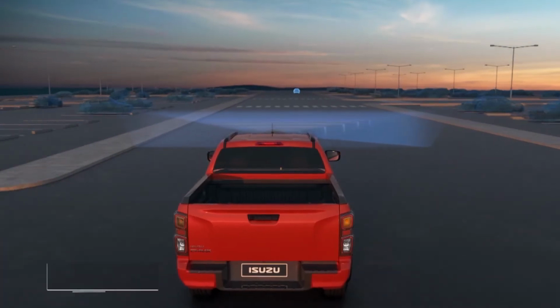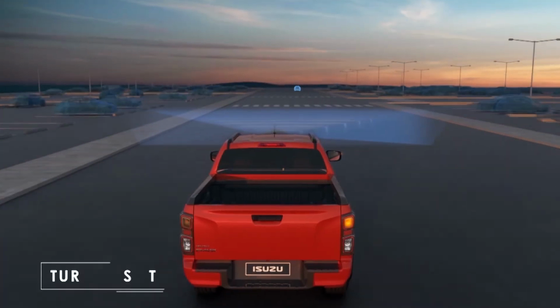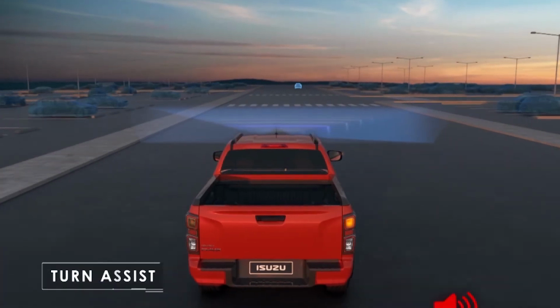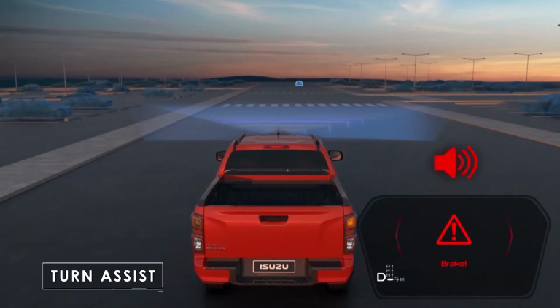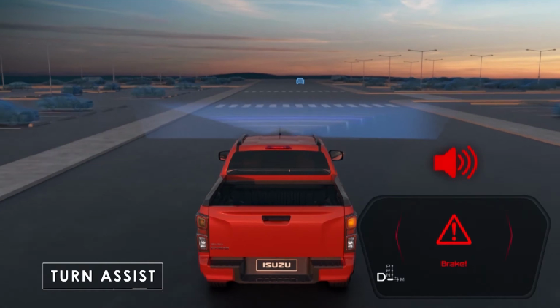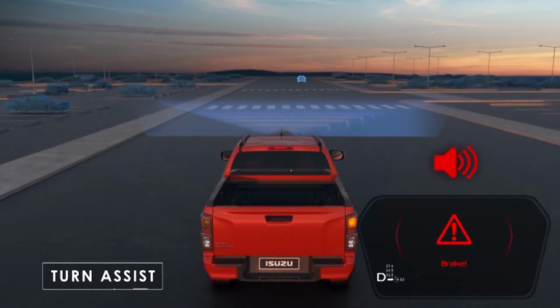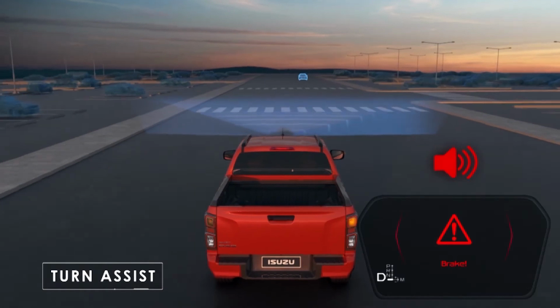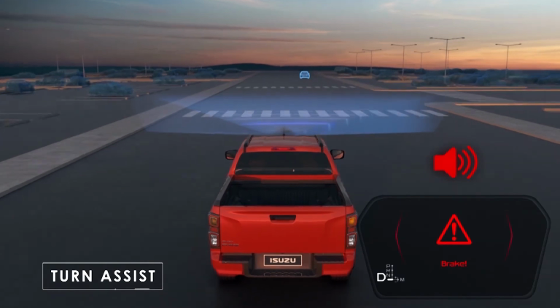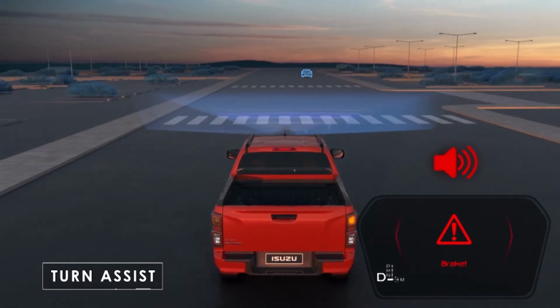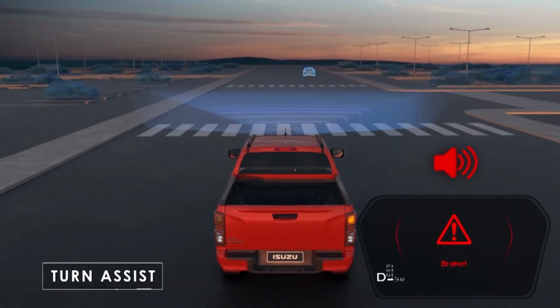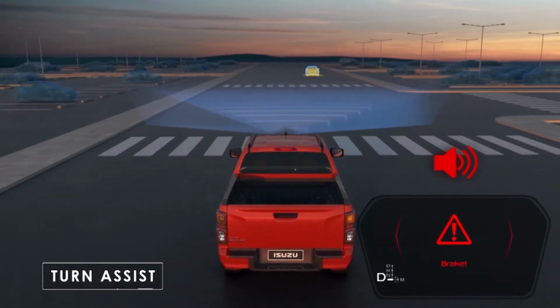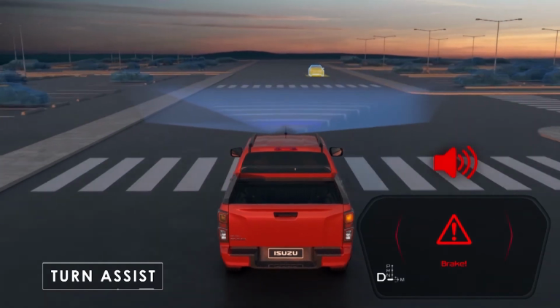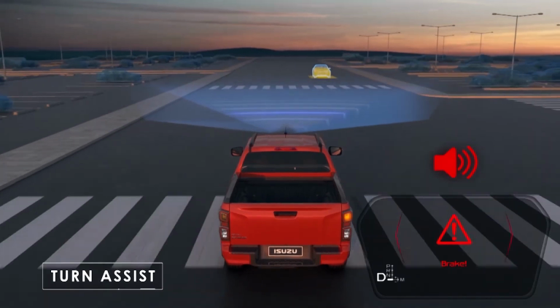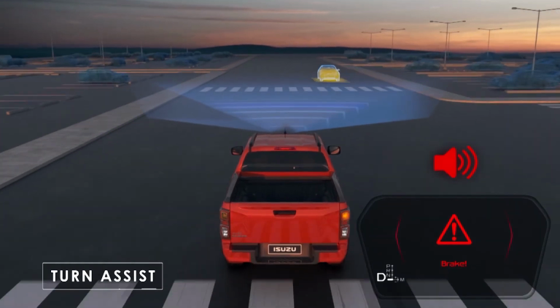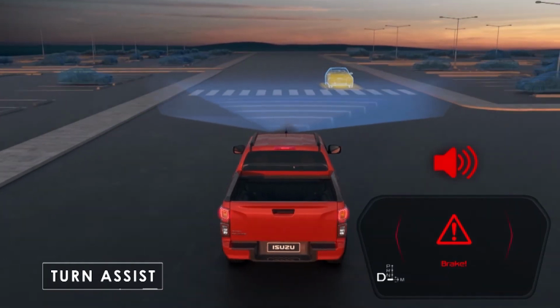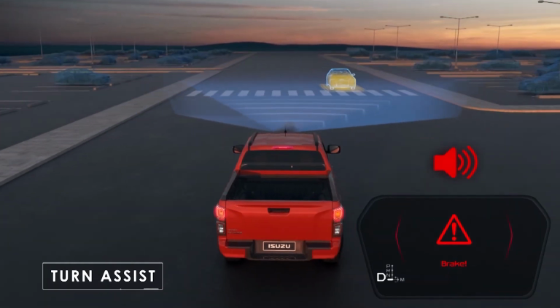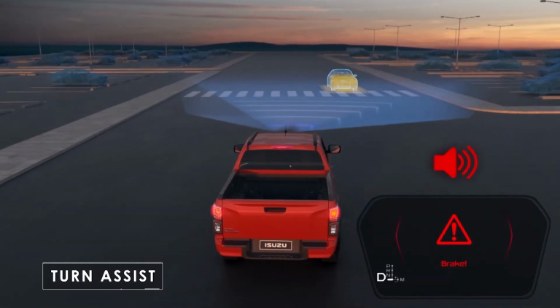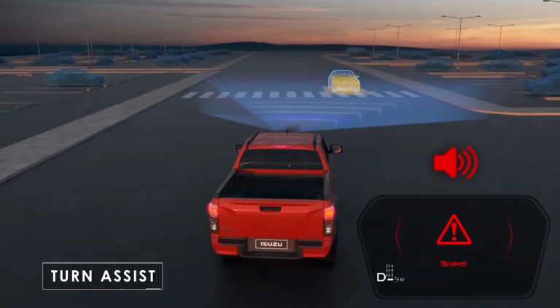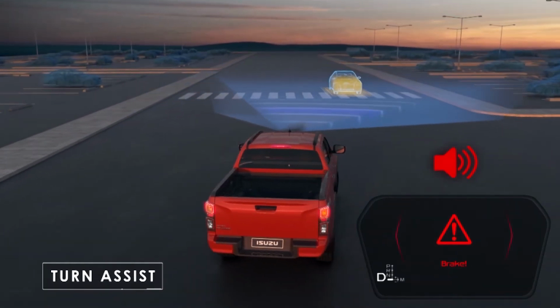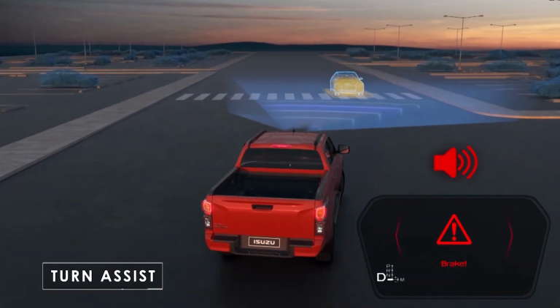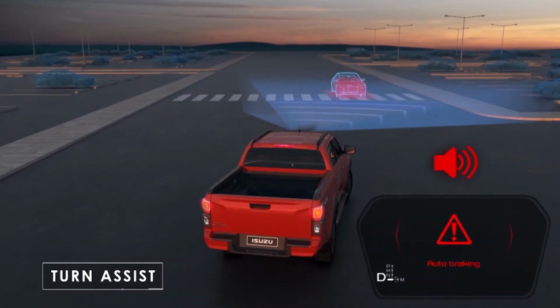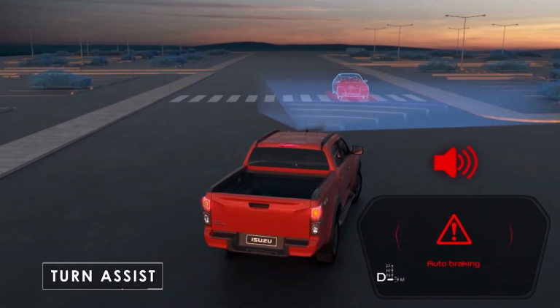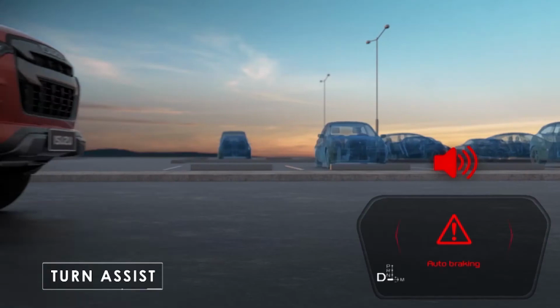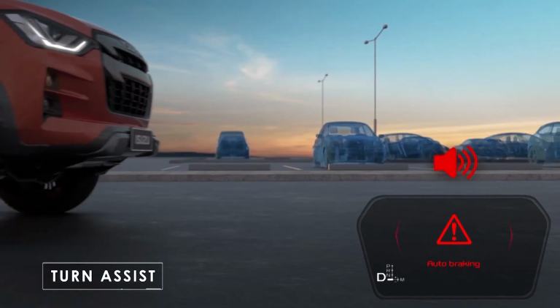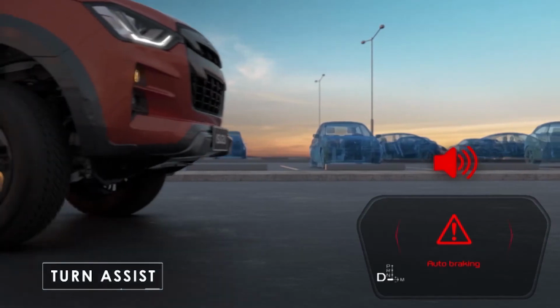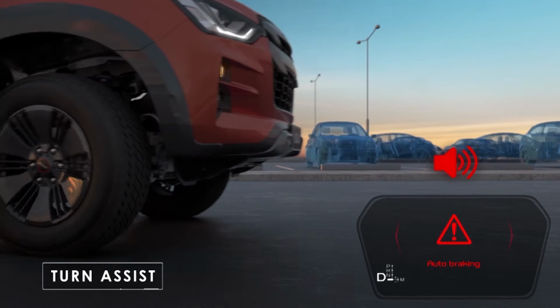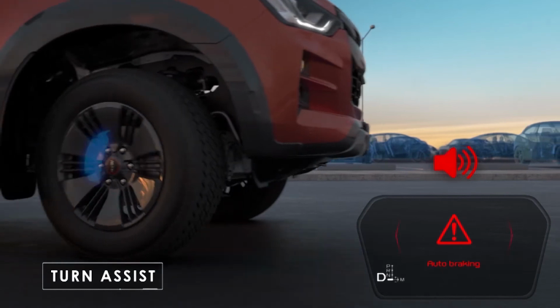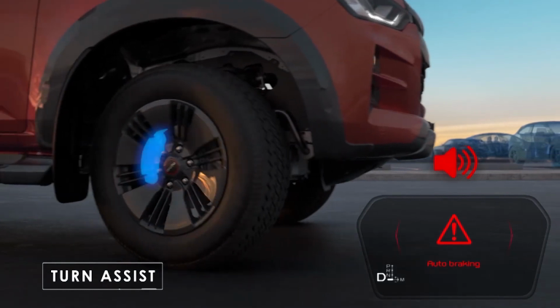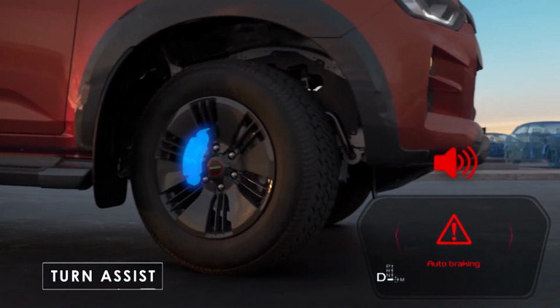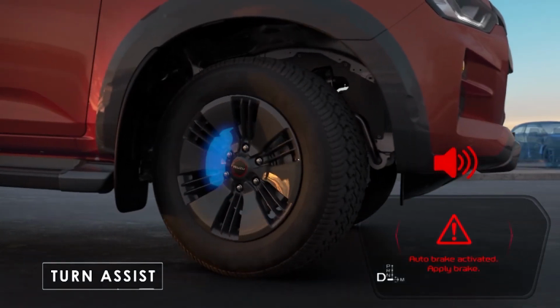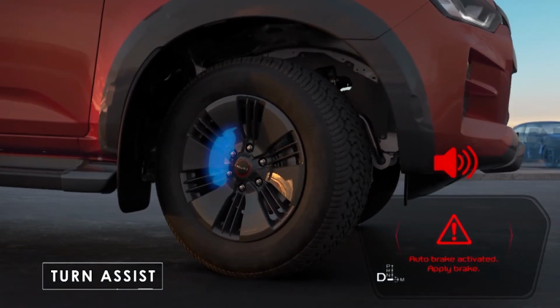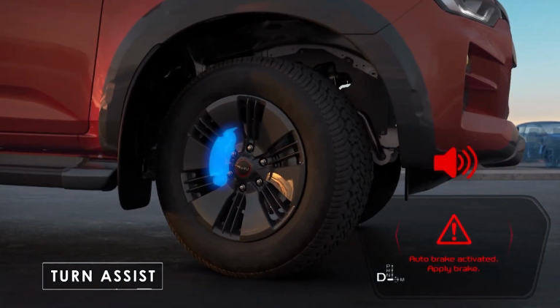The Turn Assist System helps to monitor the opposing traffic when turning and assists in braking to avoid a potential accident.